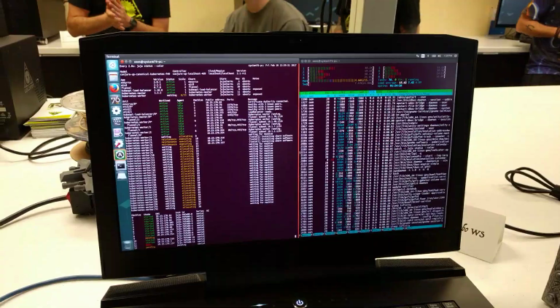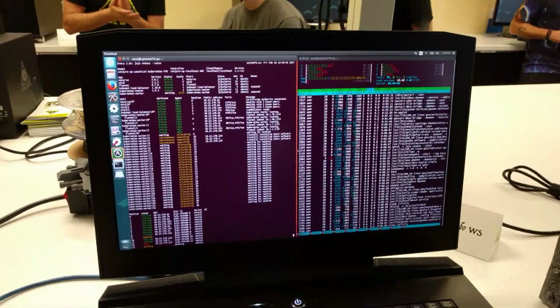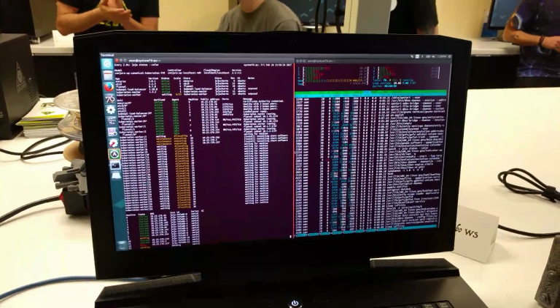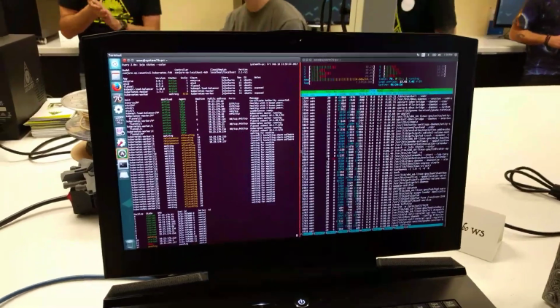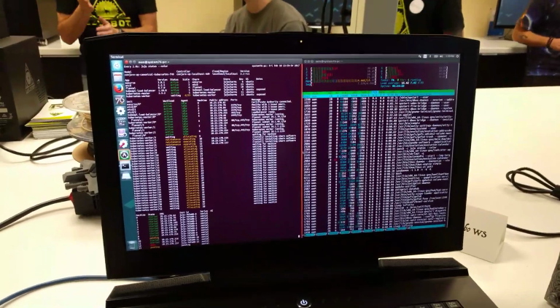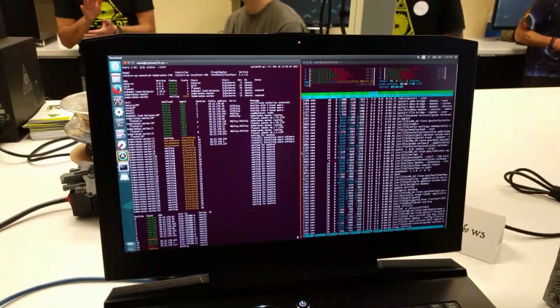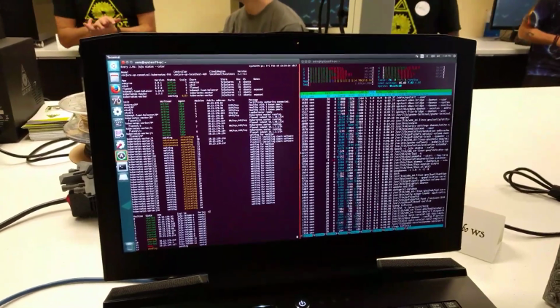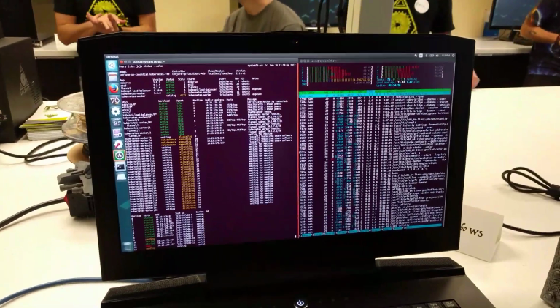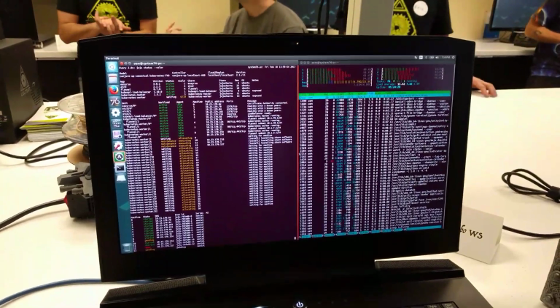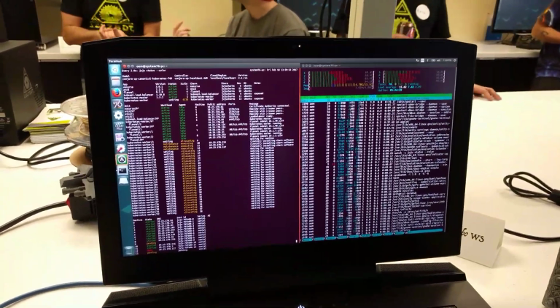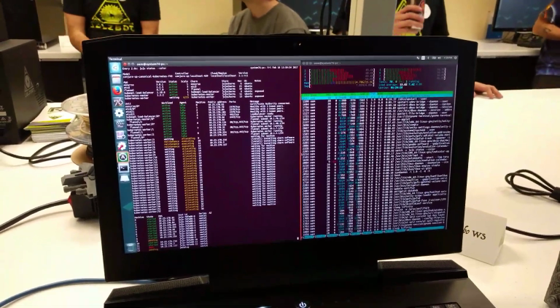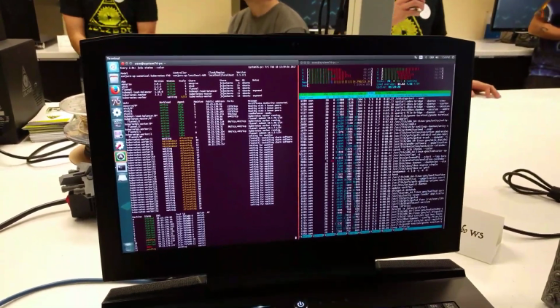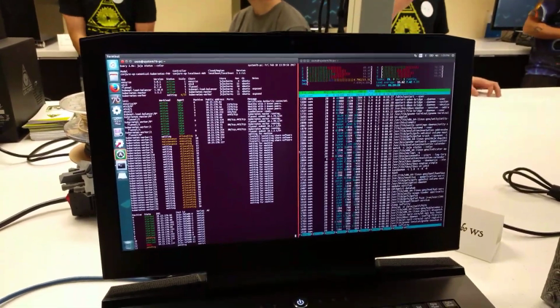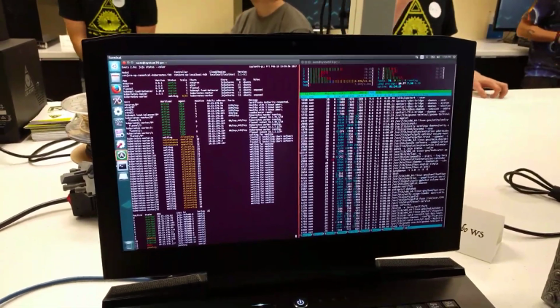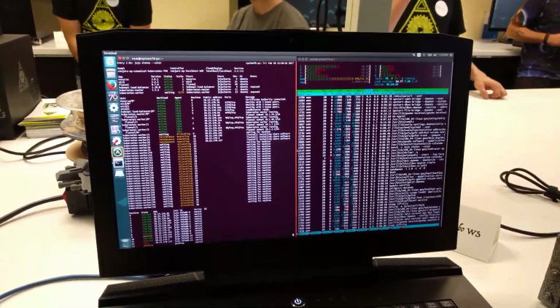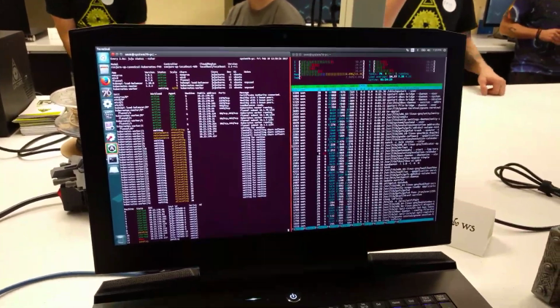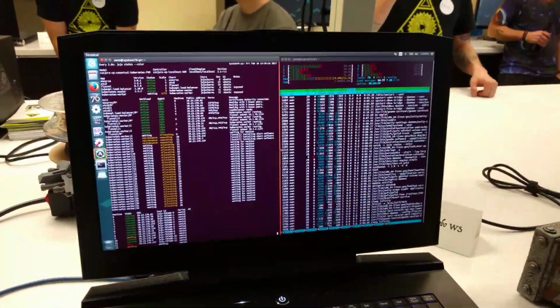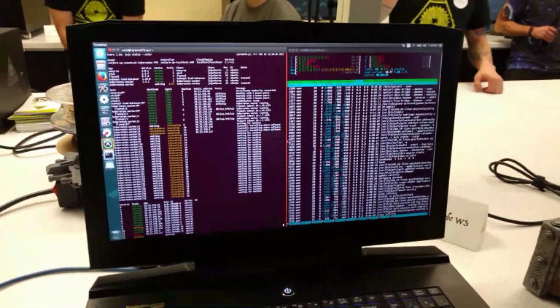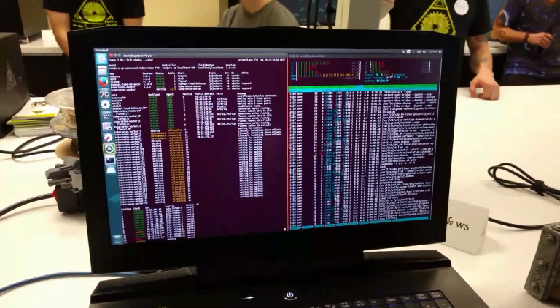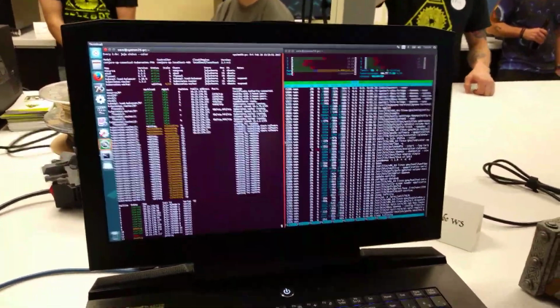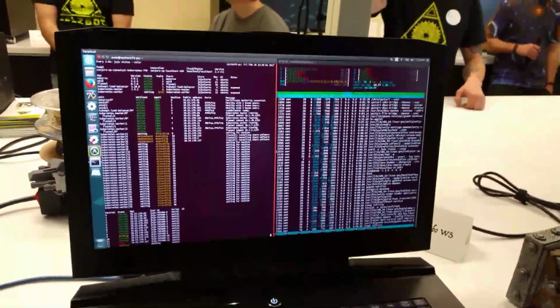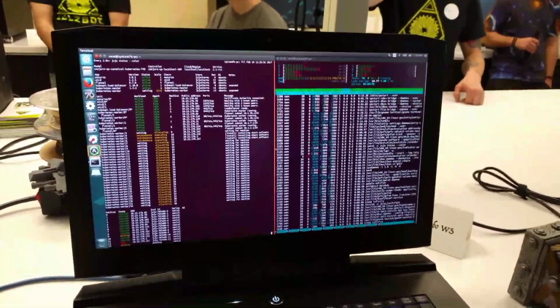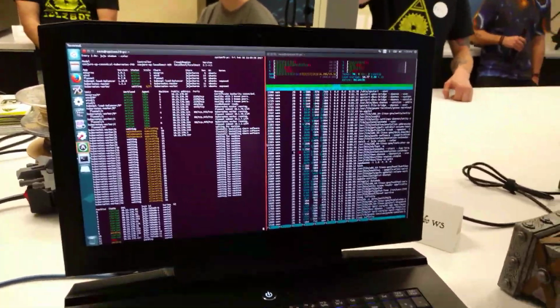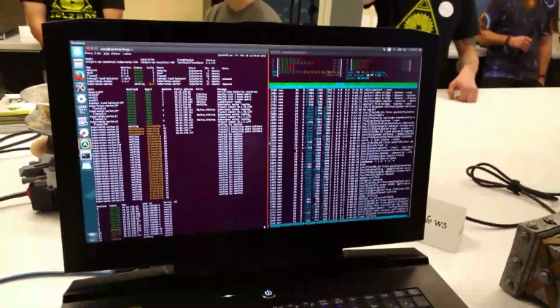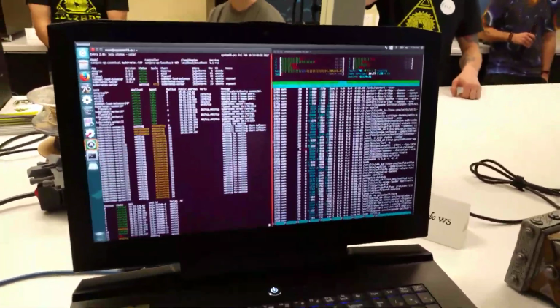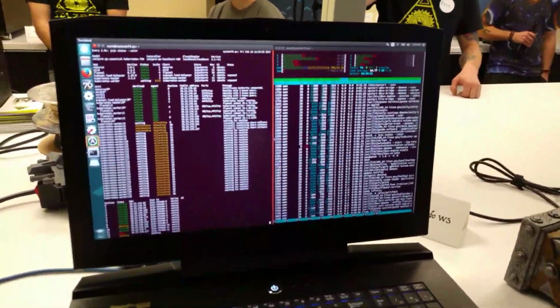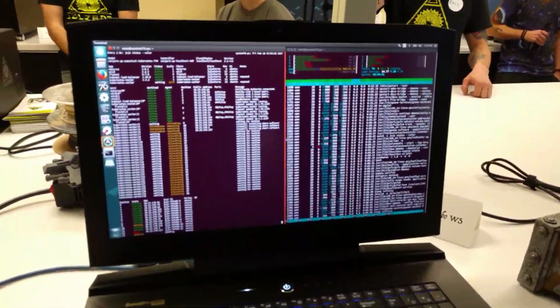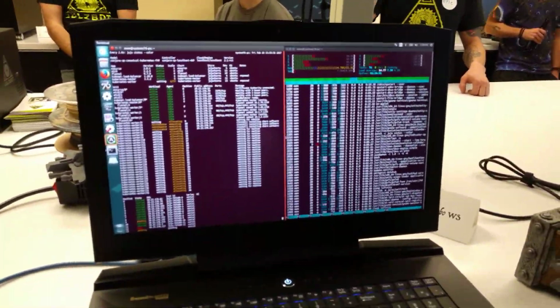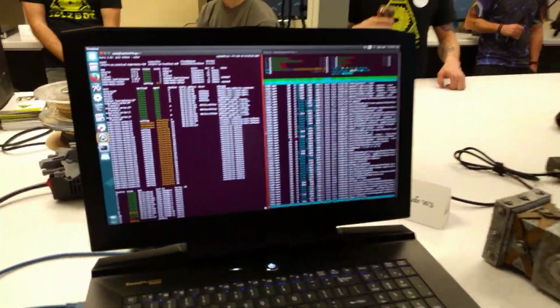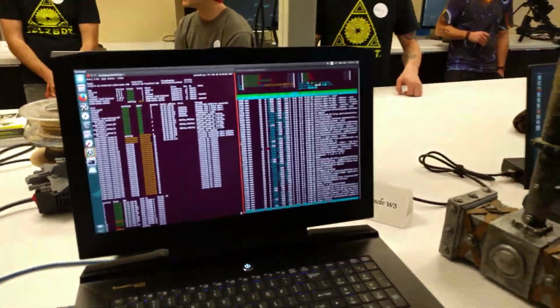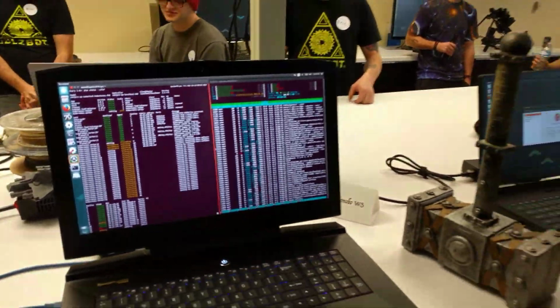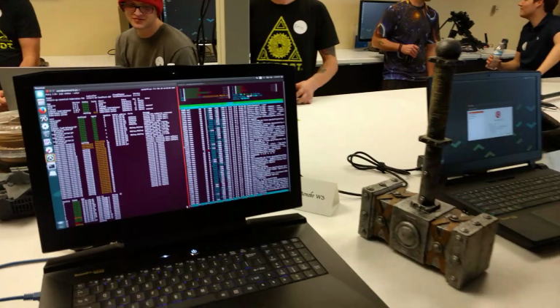We're at System76 SuperFan. Tell us about this machine and some of the hardware on it, David?